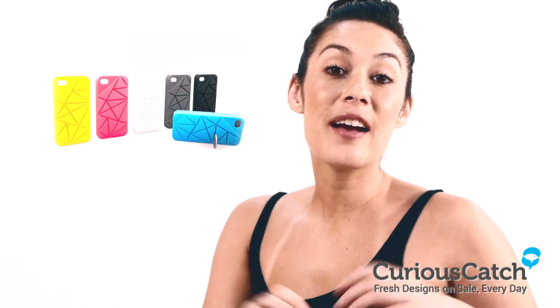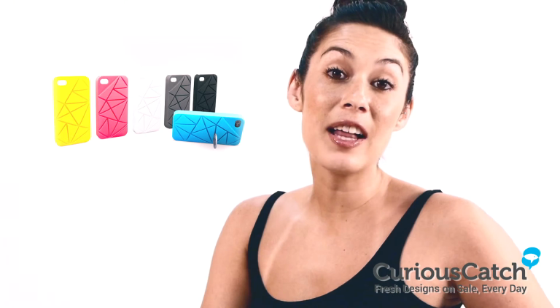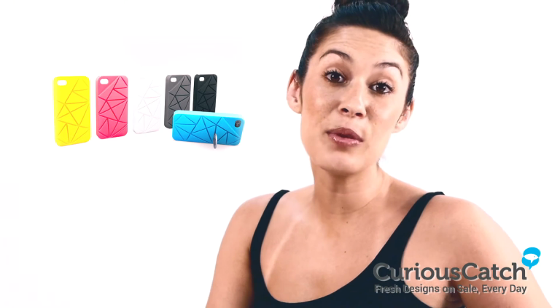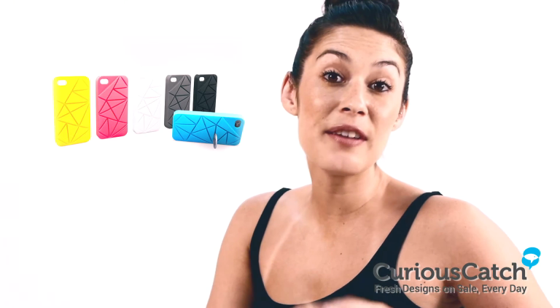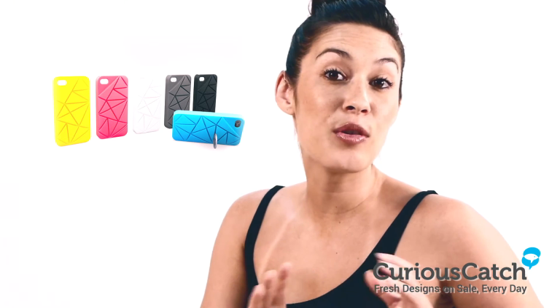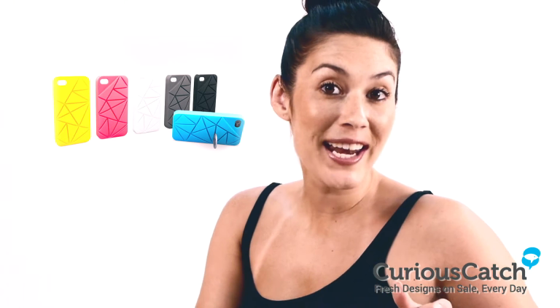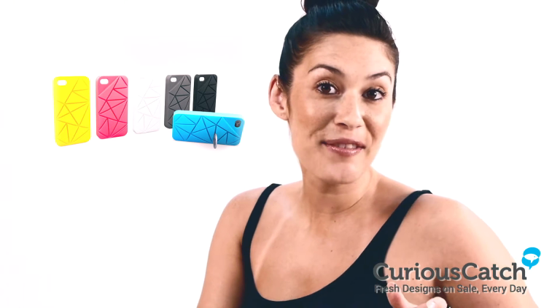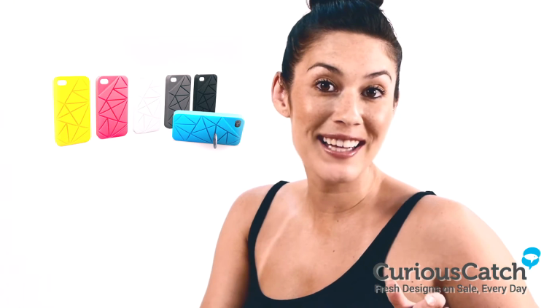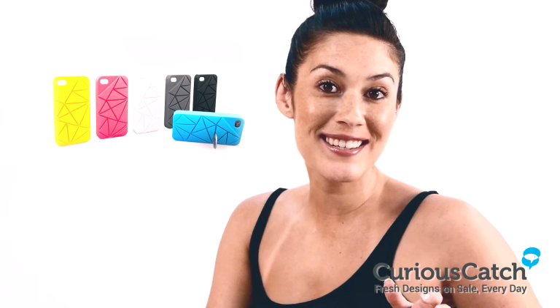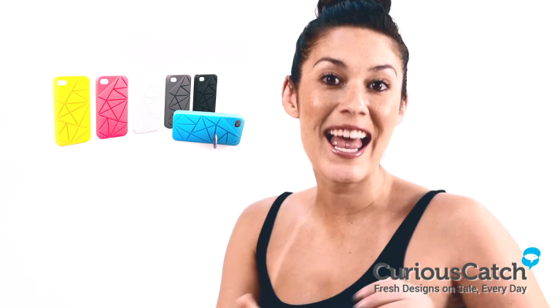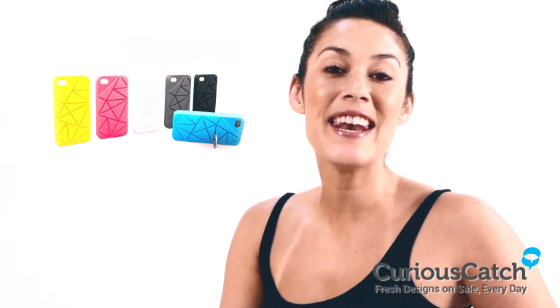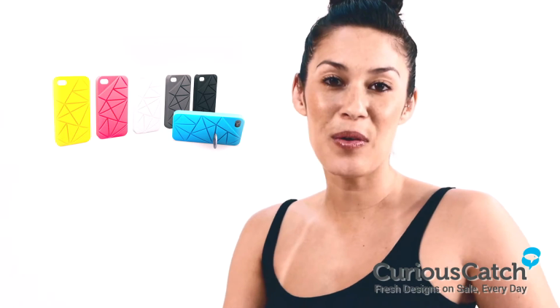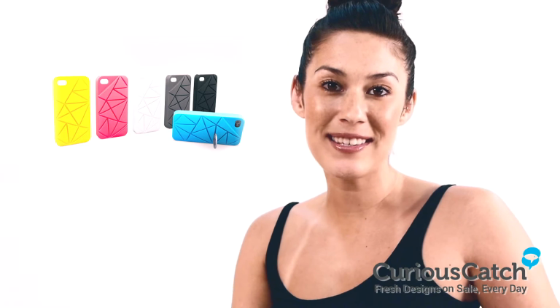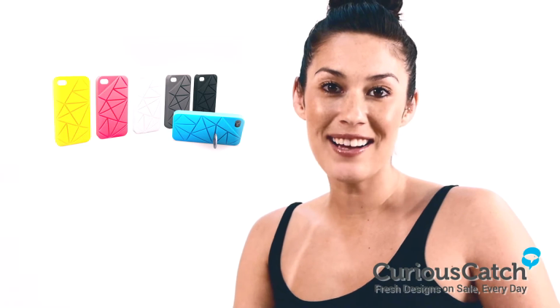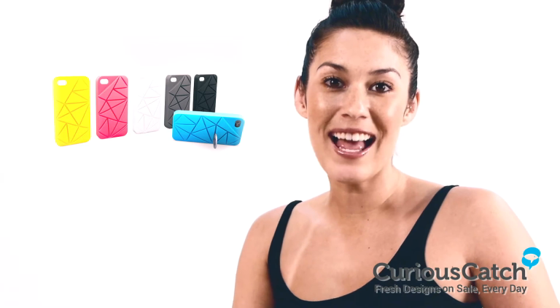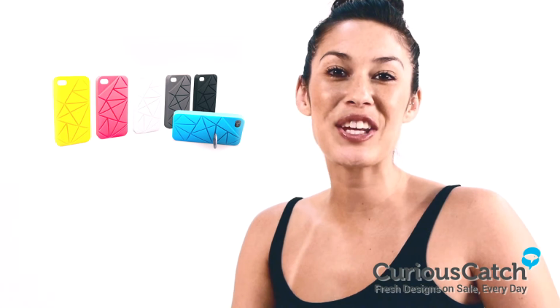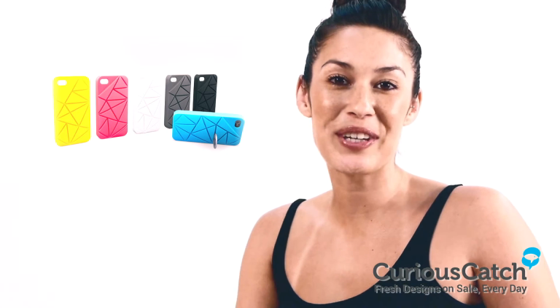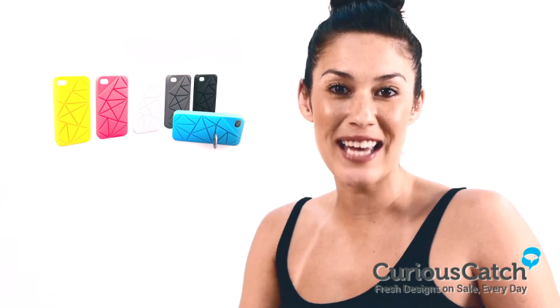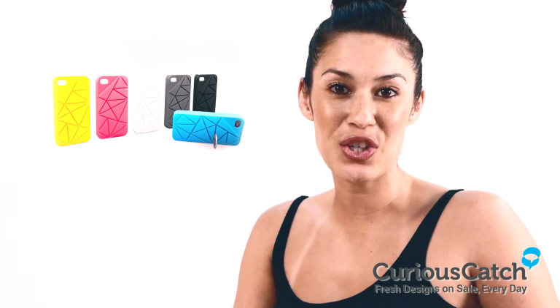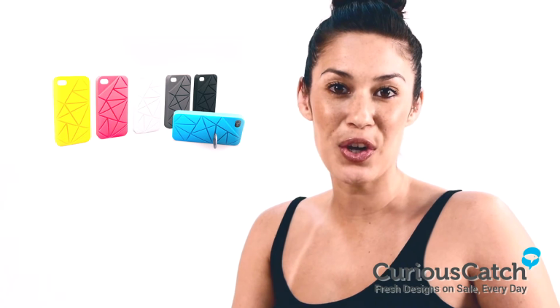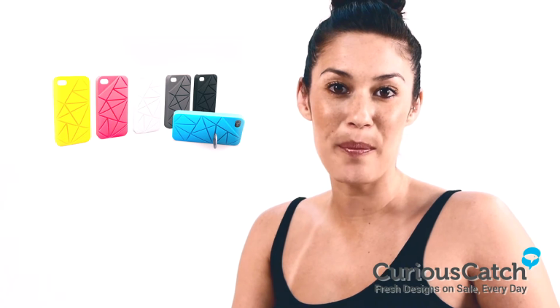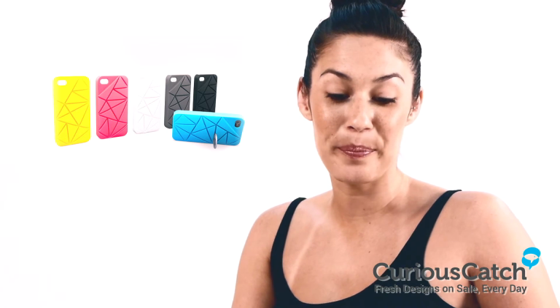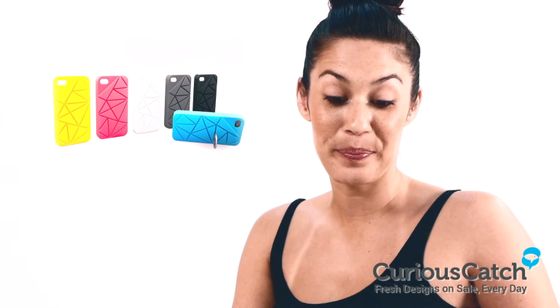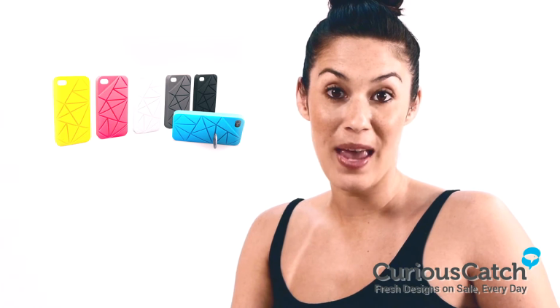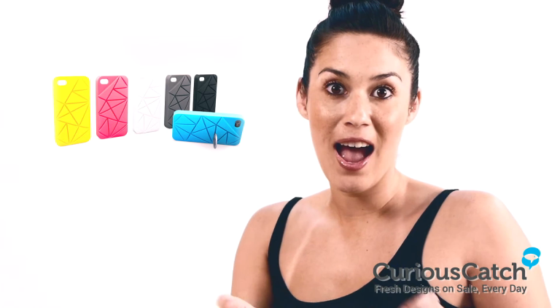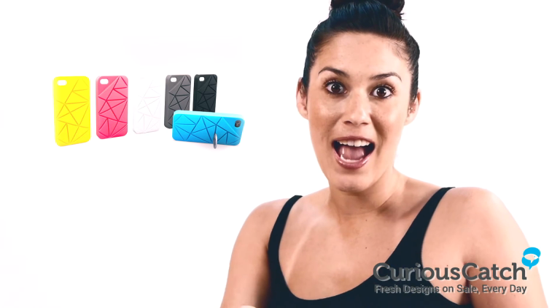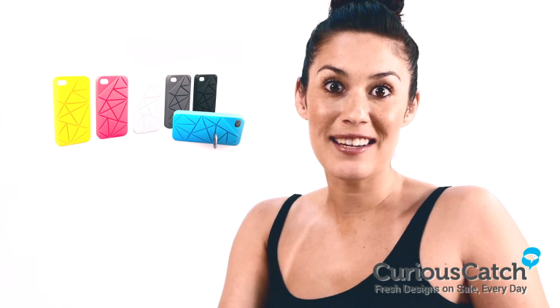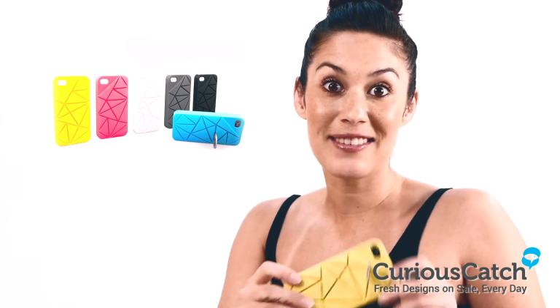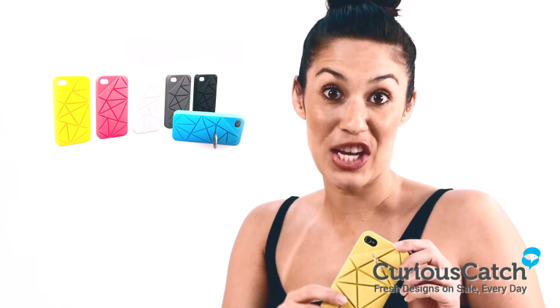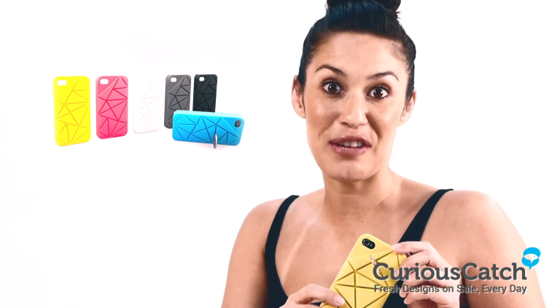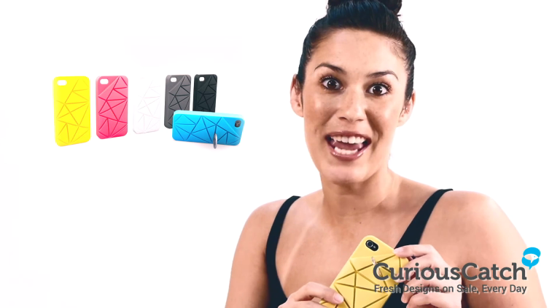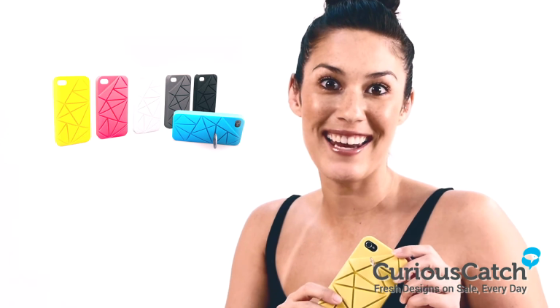Available in a variety of colors and now on sale at CuriousCouch.com. Catch if you can.